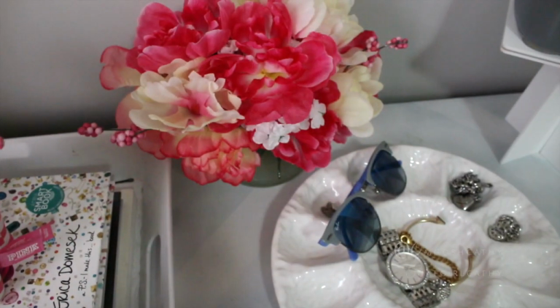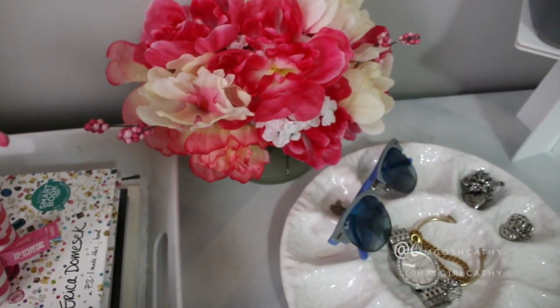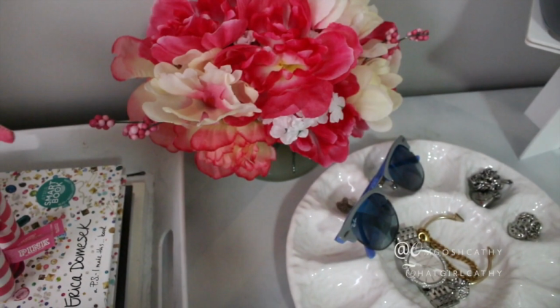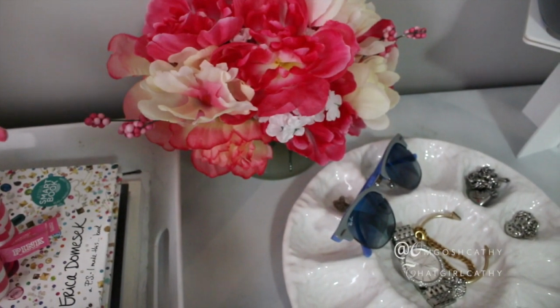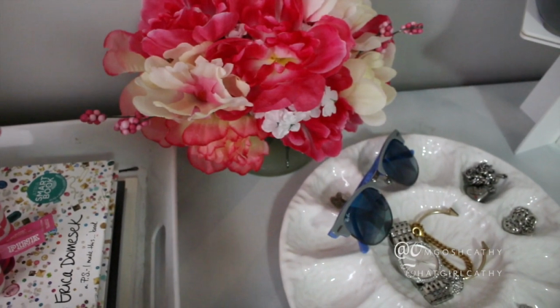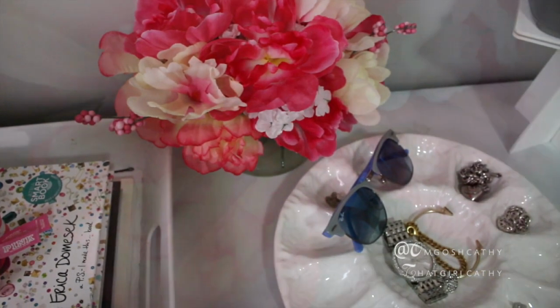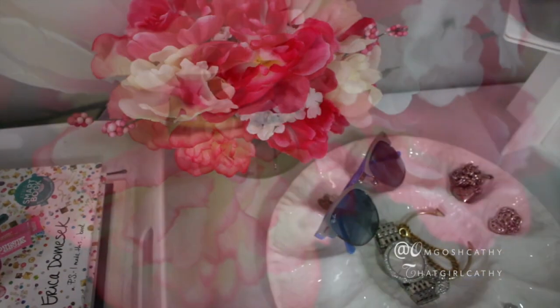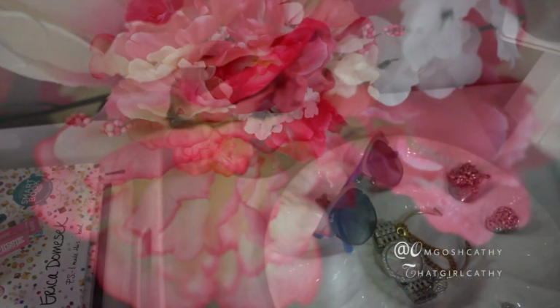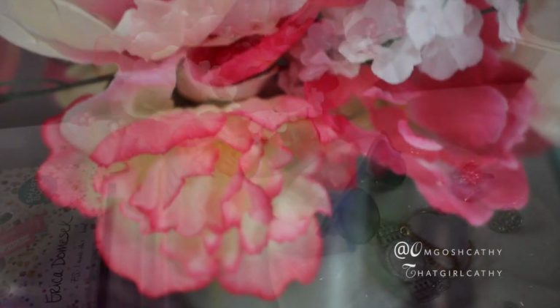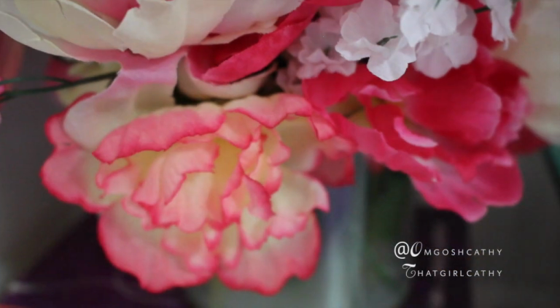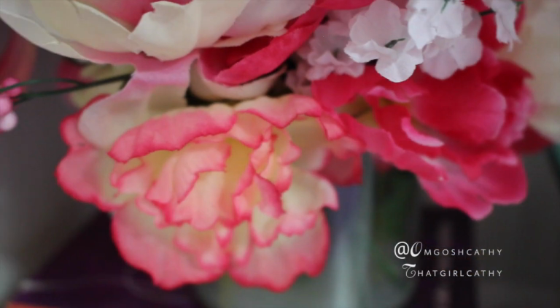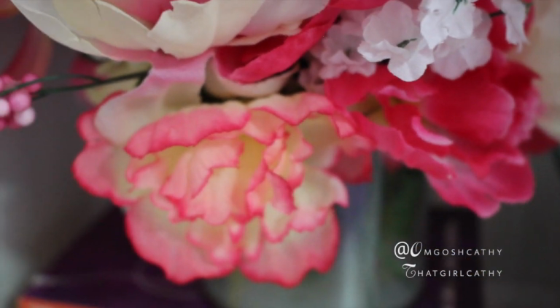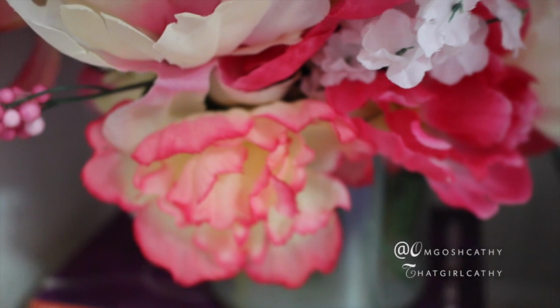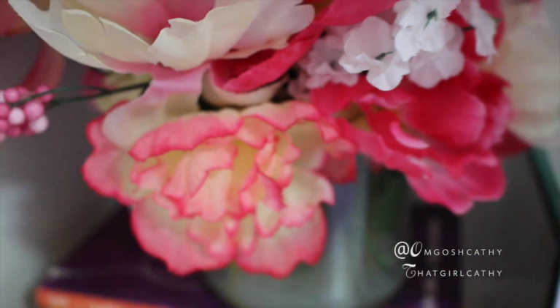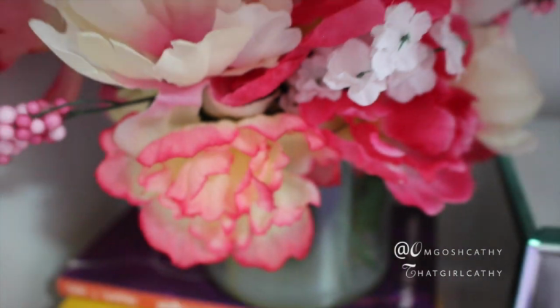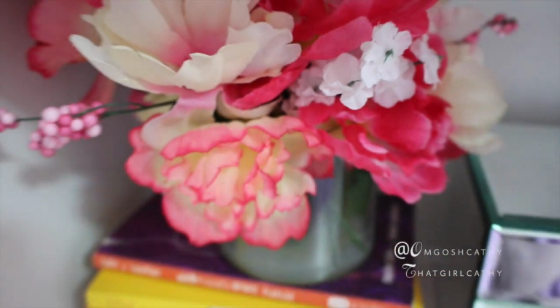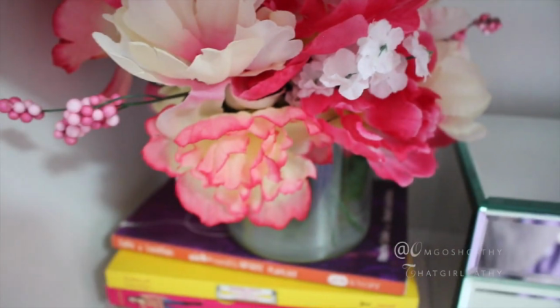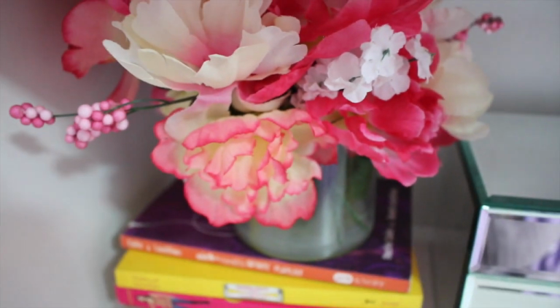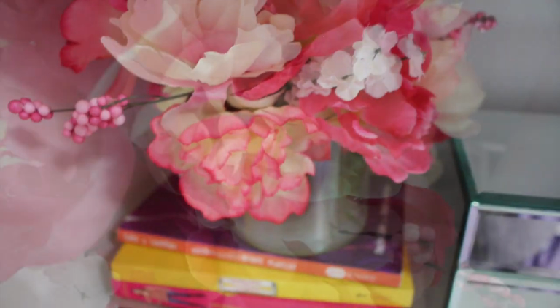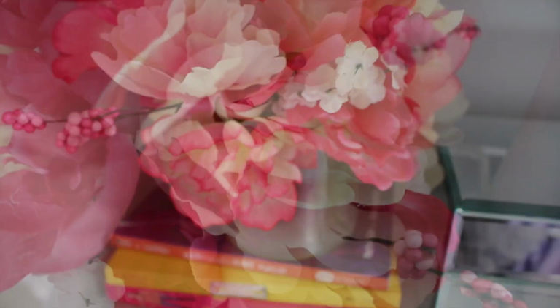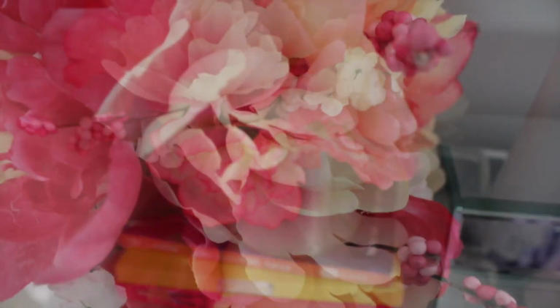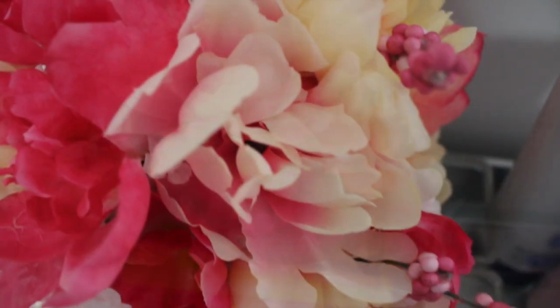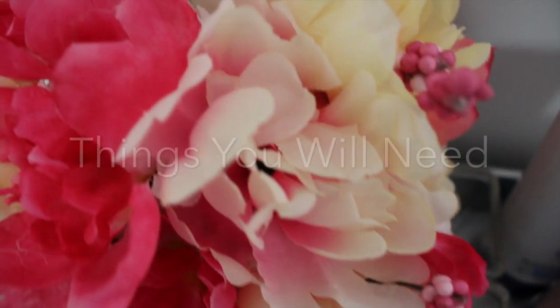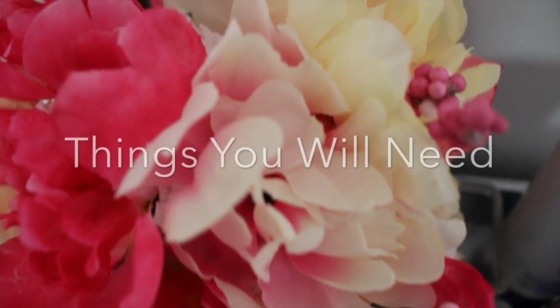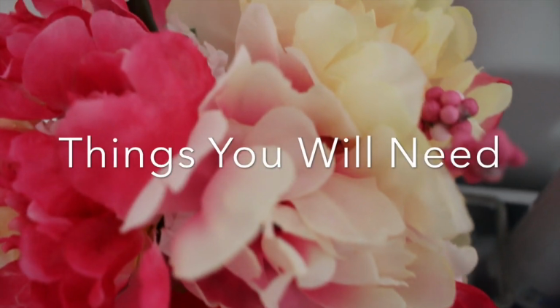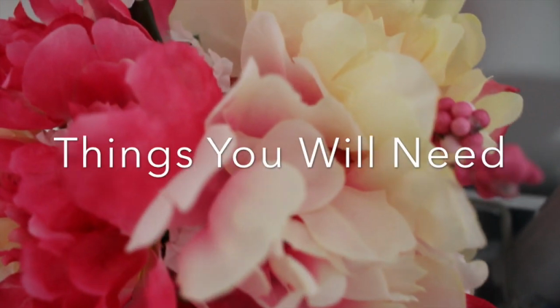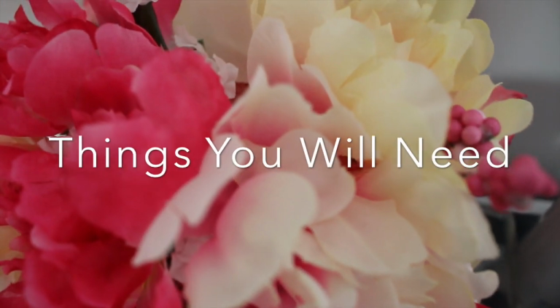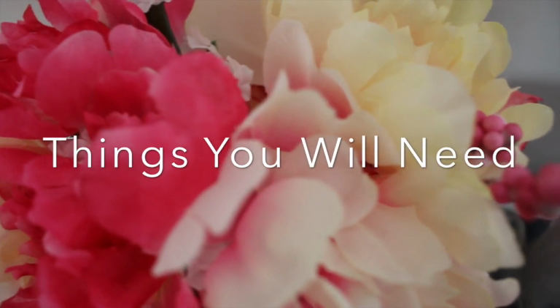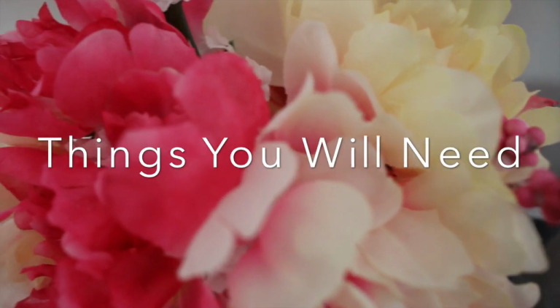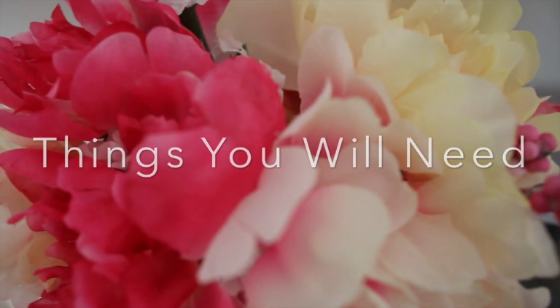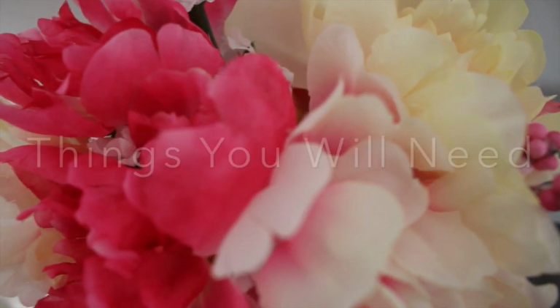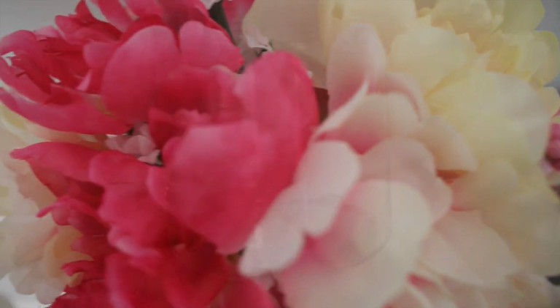So as you can see we're going to be making this awesome floral vase with faux water, which is a really simple and easy tutorial.